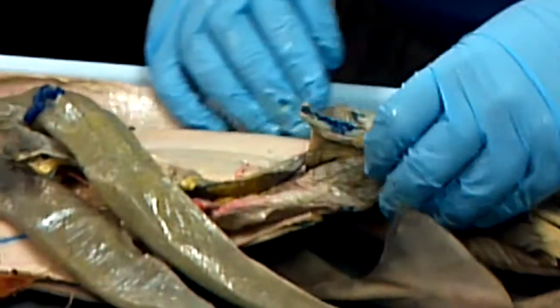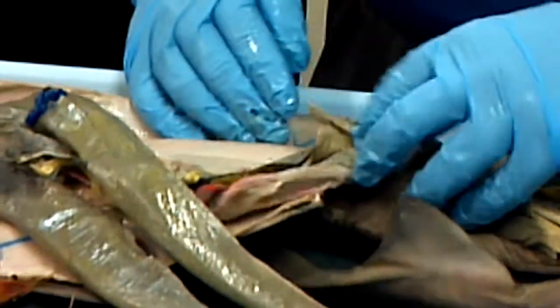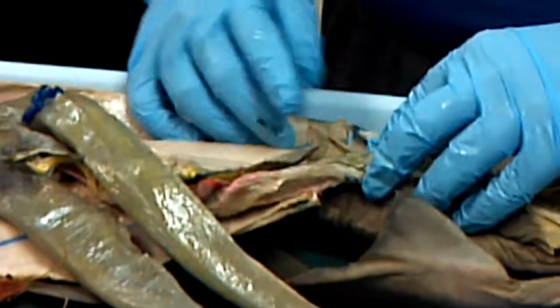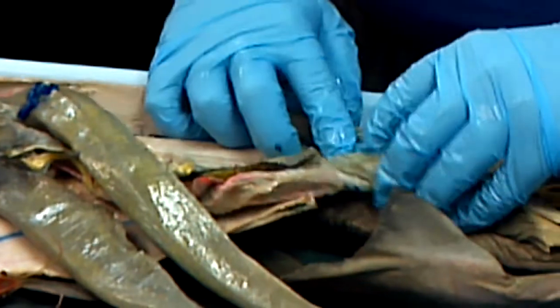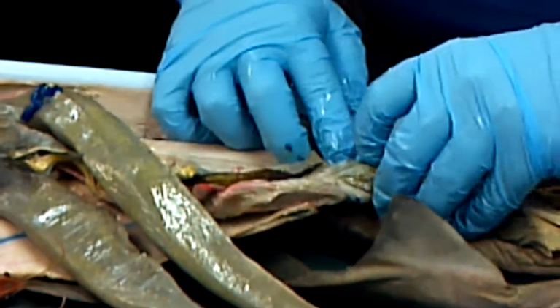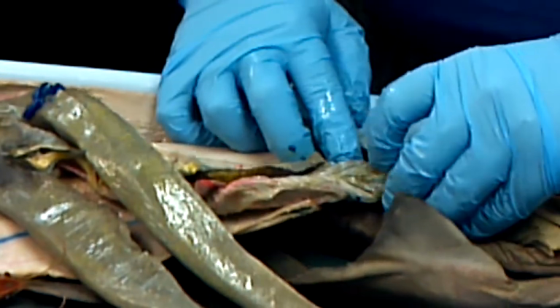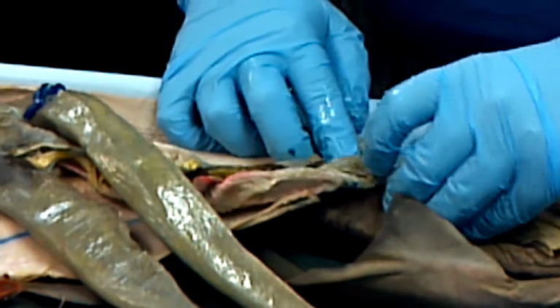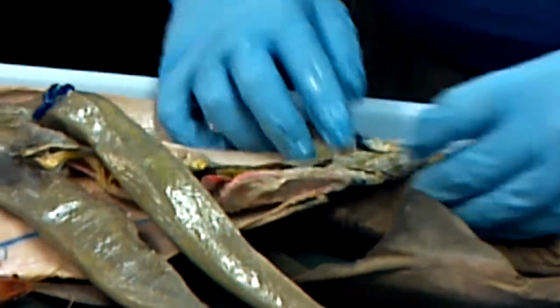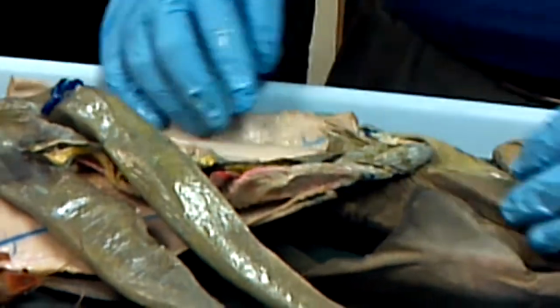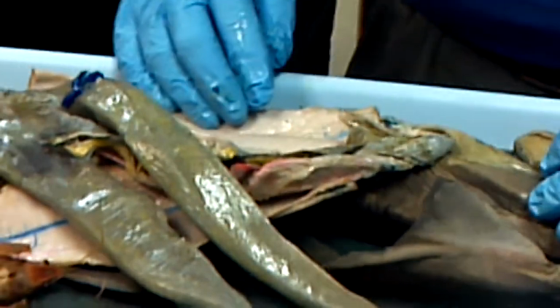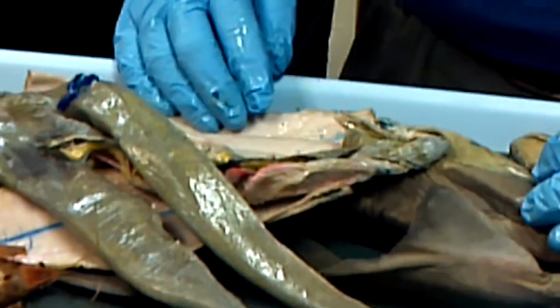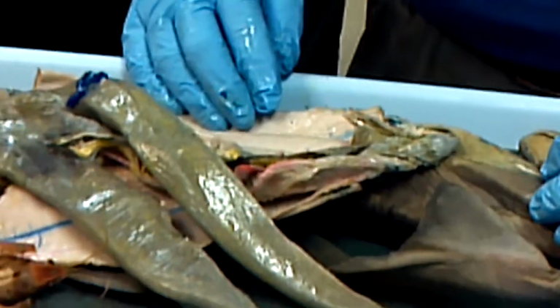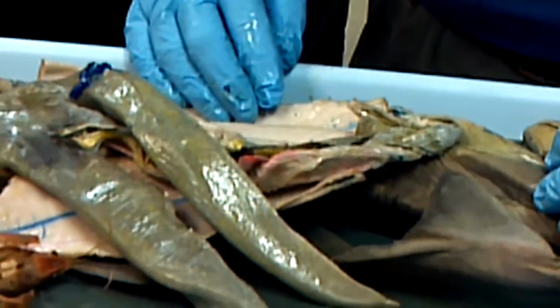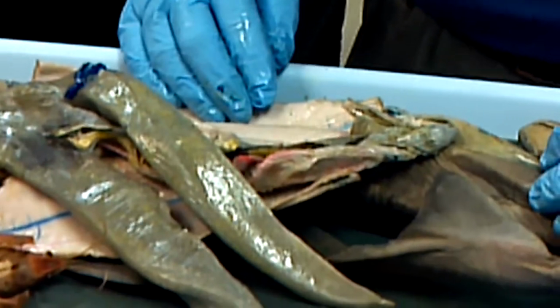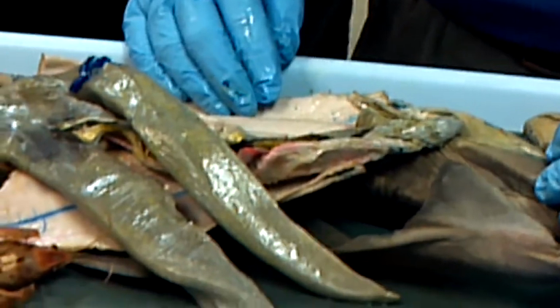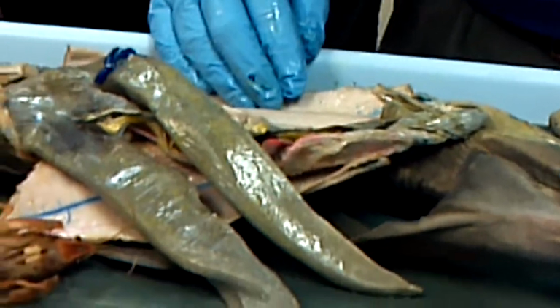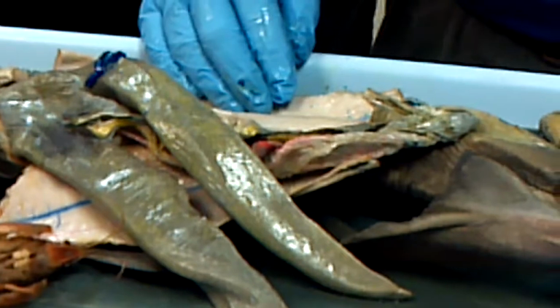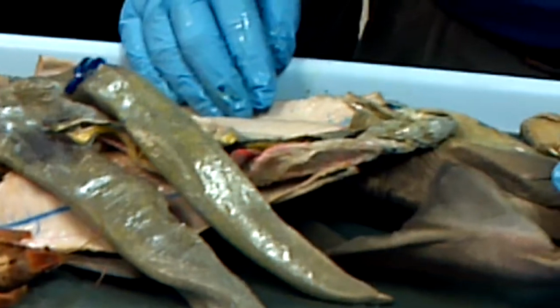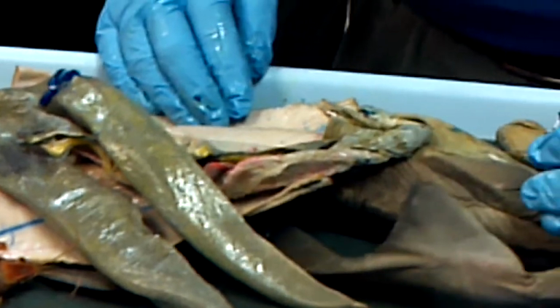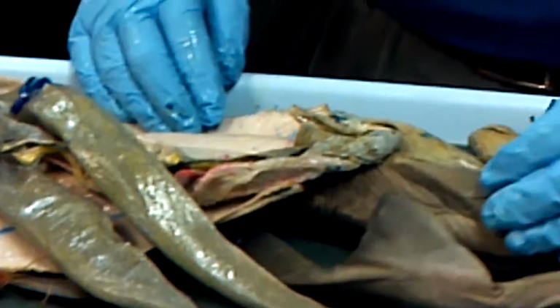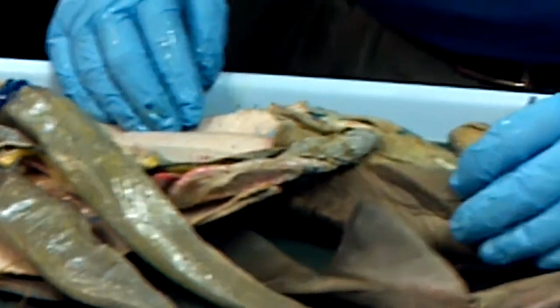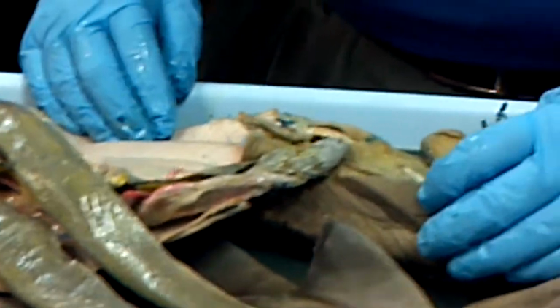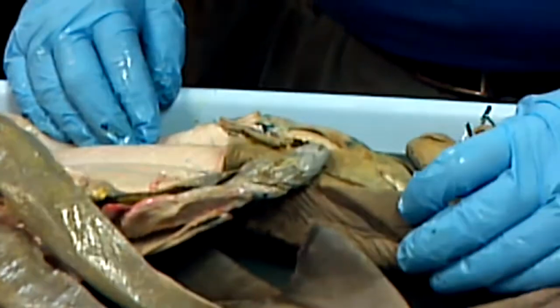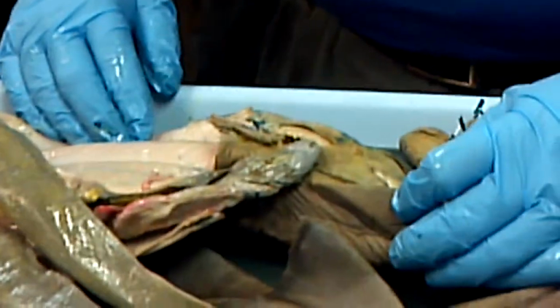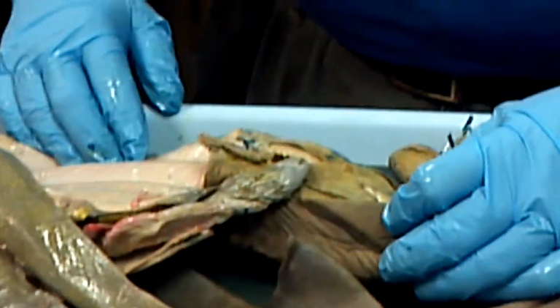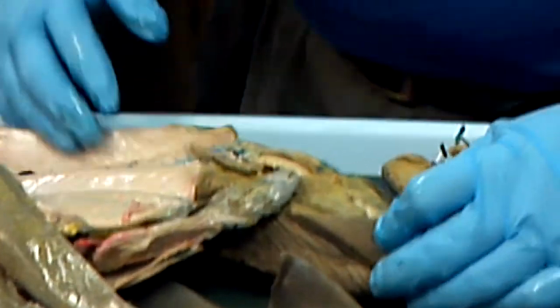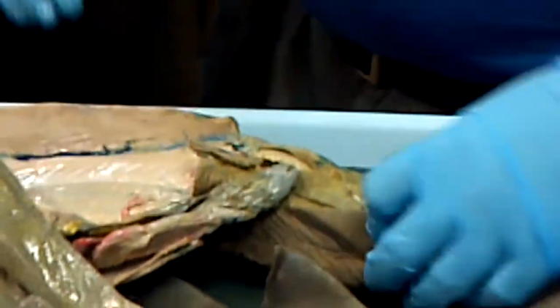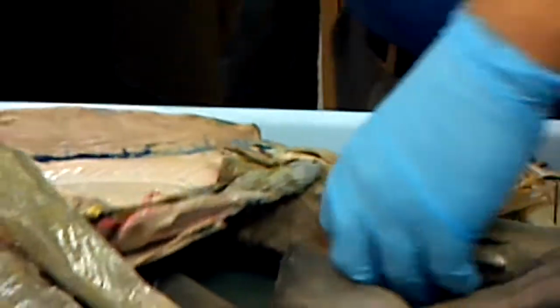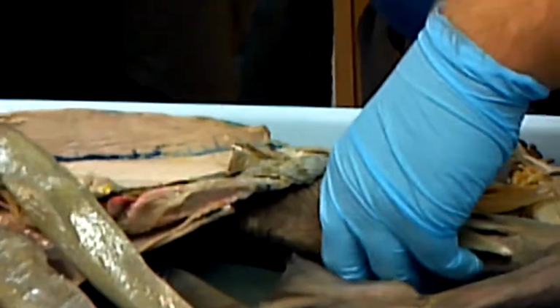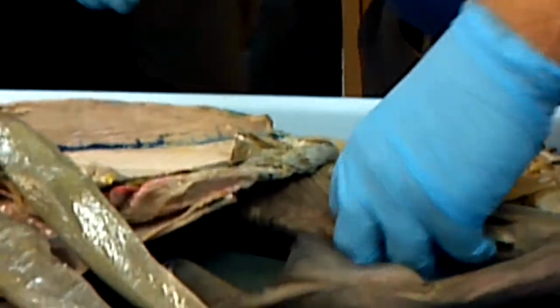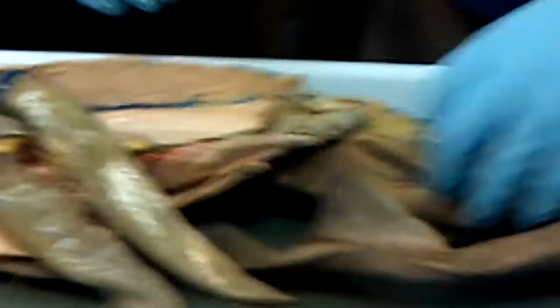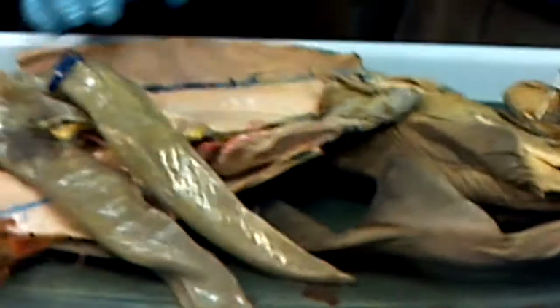Yeah, those are the big parts. What else did I miss? Anybody got a map and know what I didn't mention?